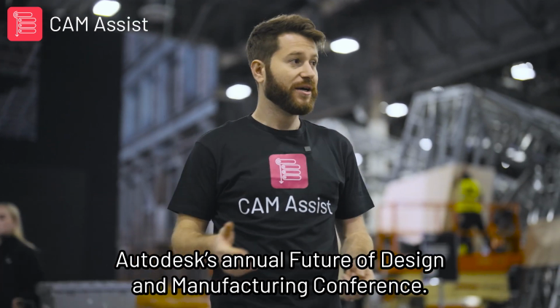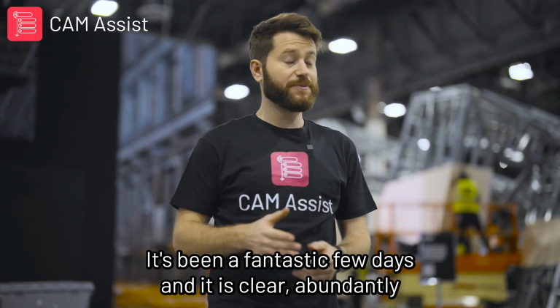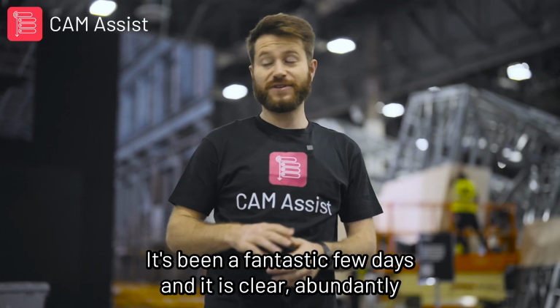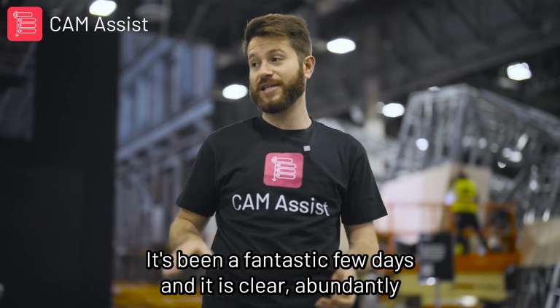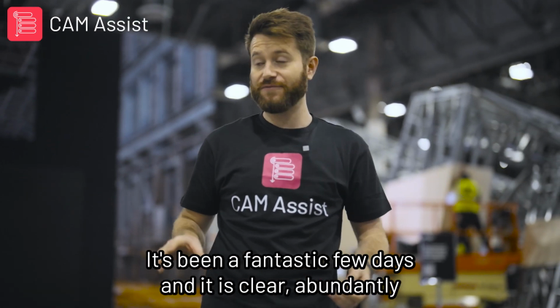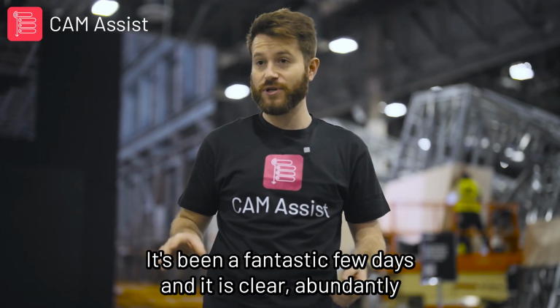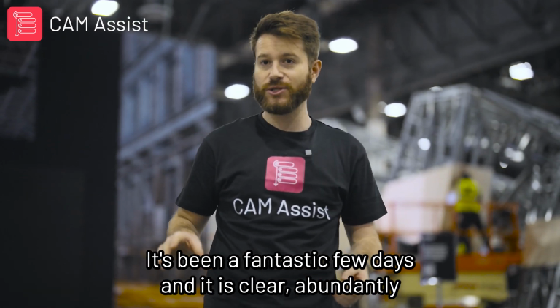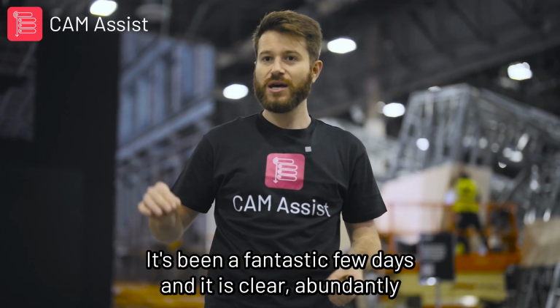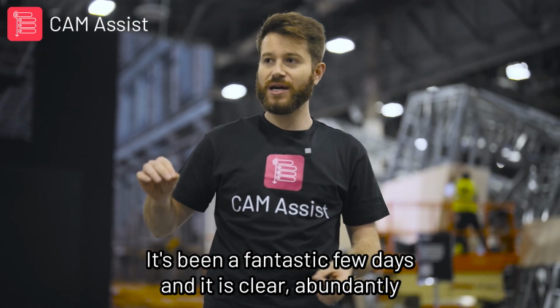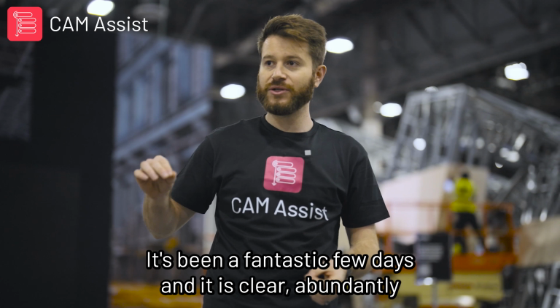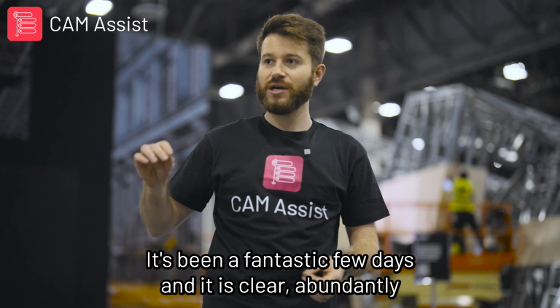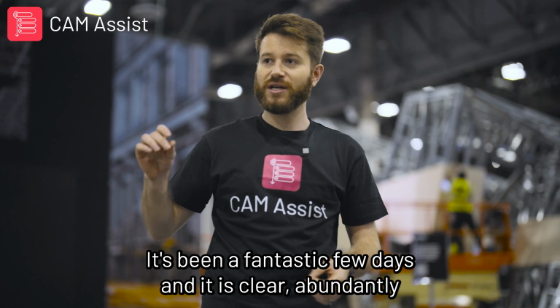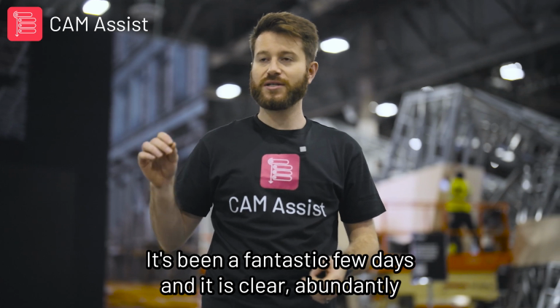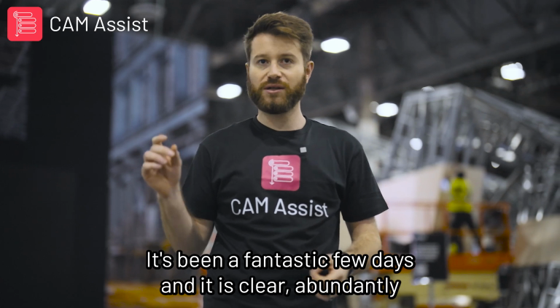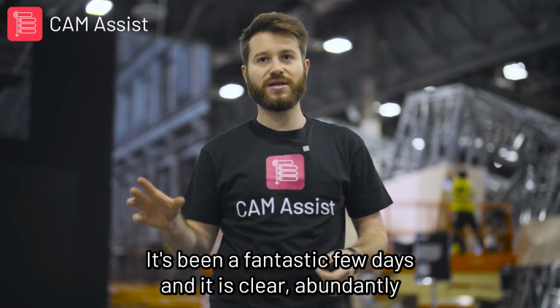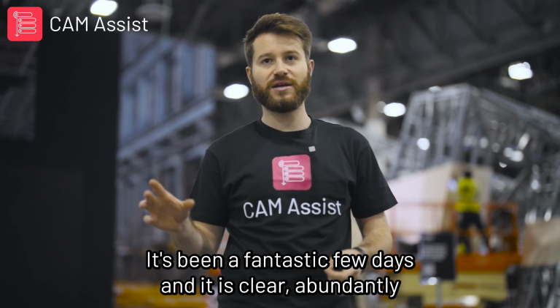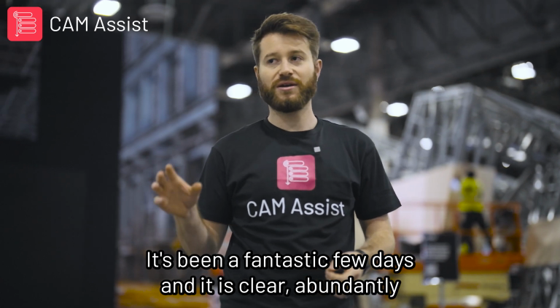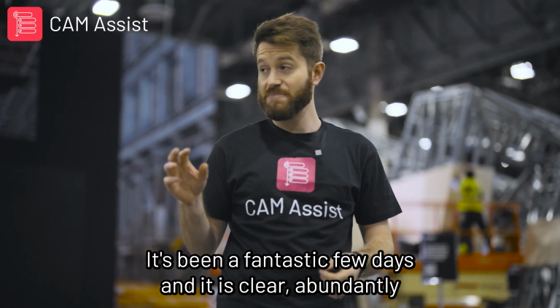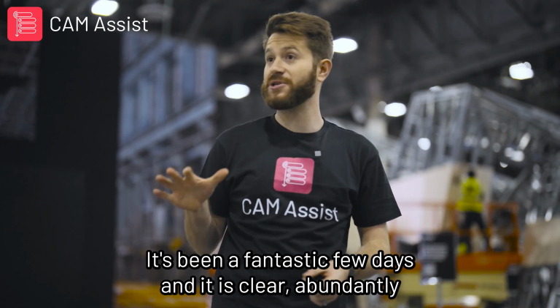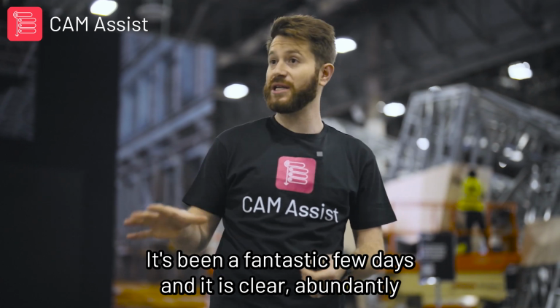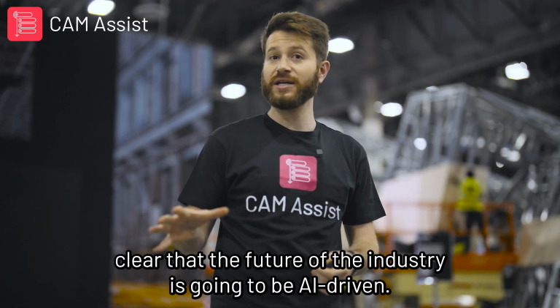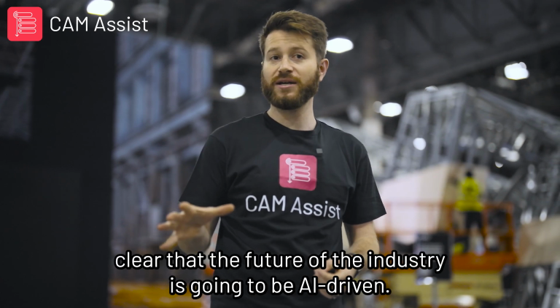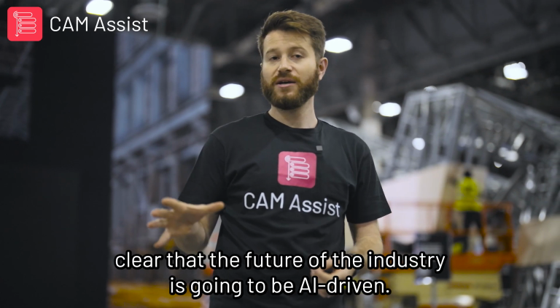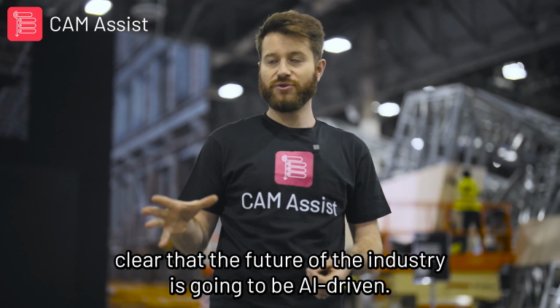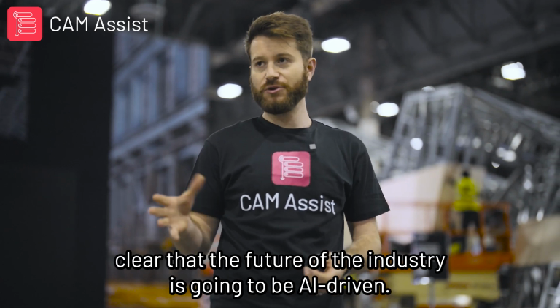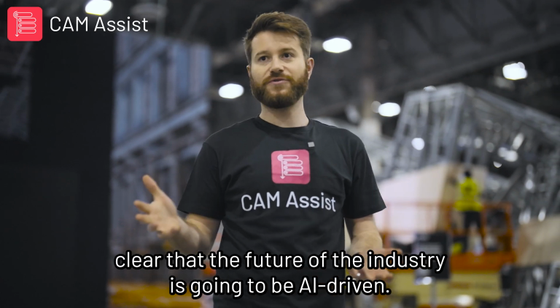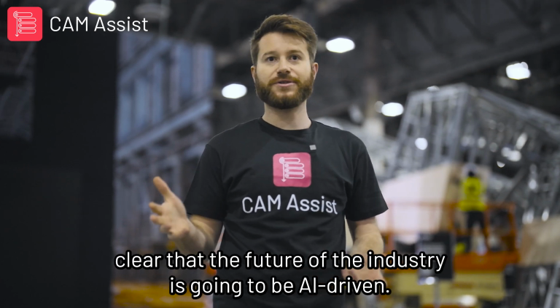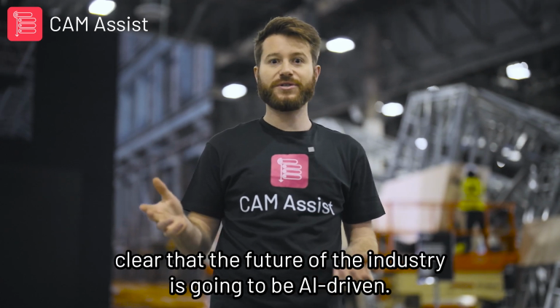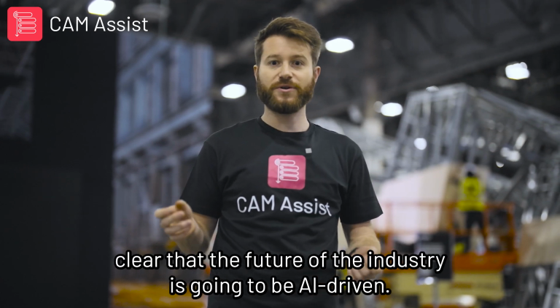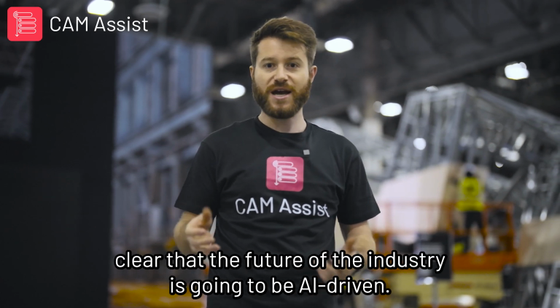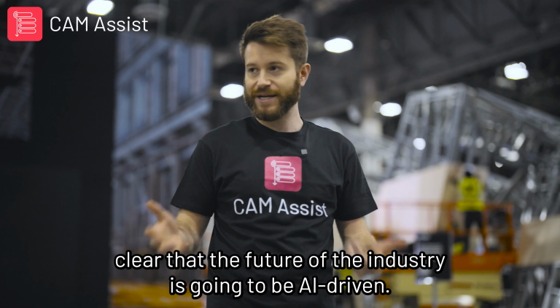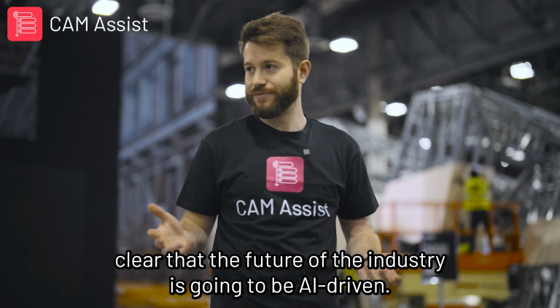It's been a fantastic few days, and it is clear — abundantly clear — that the future of the industry is going to be AI driven.